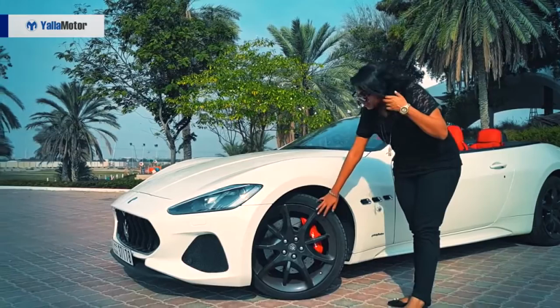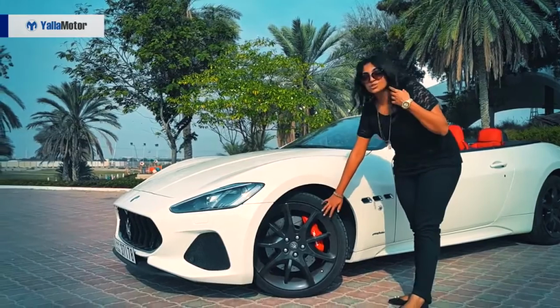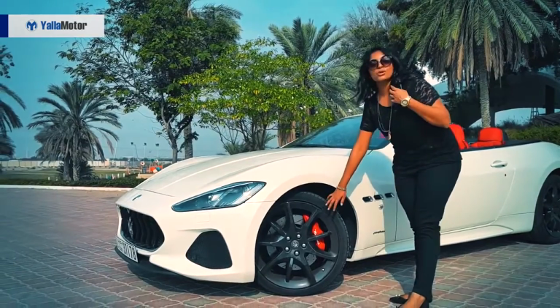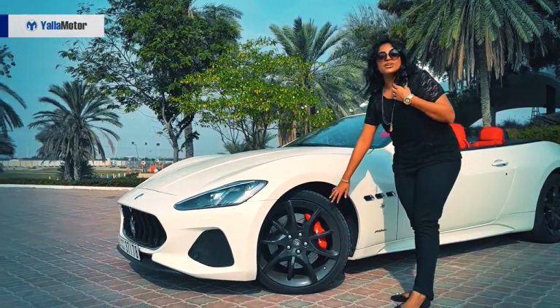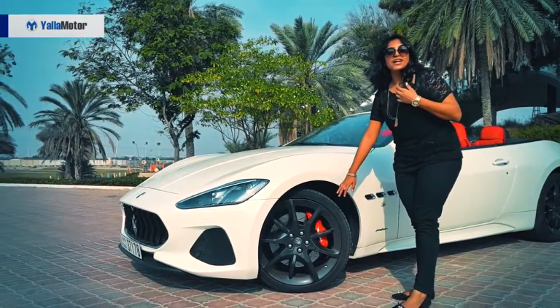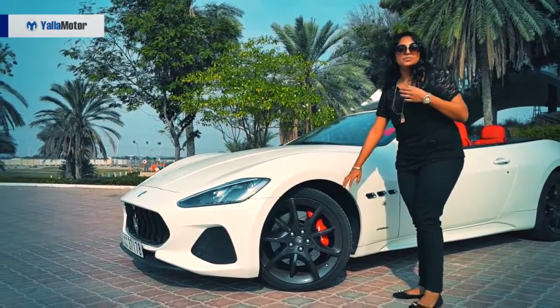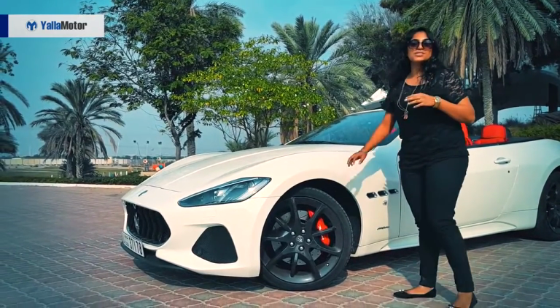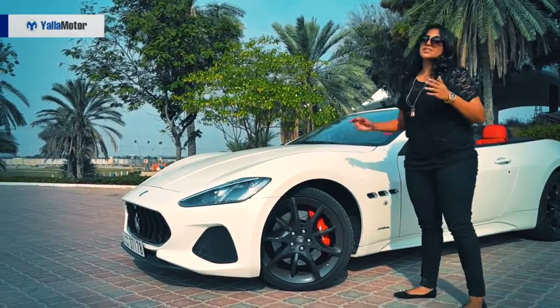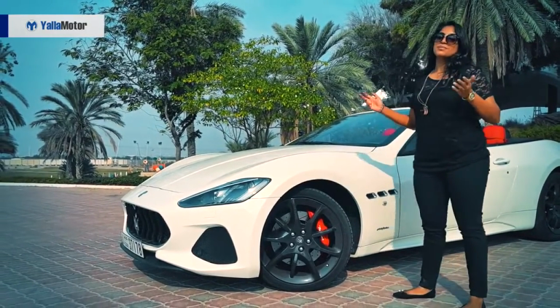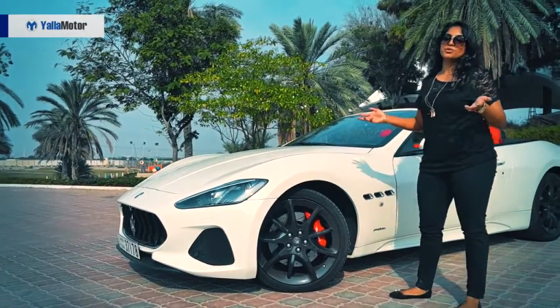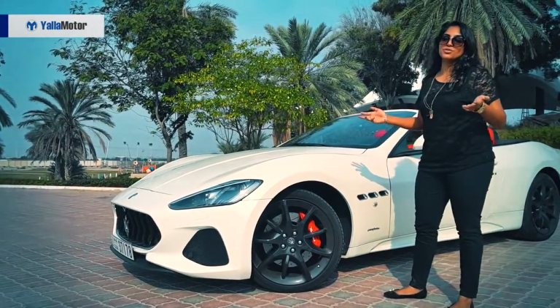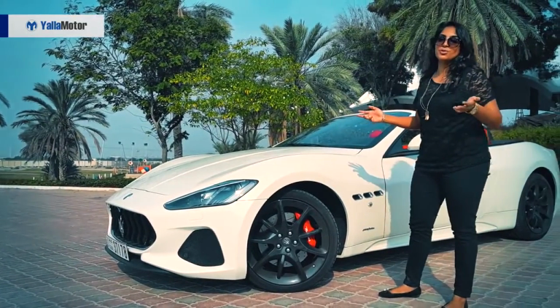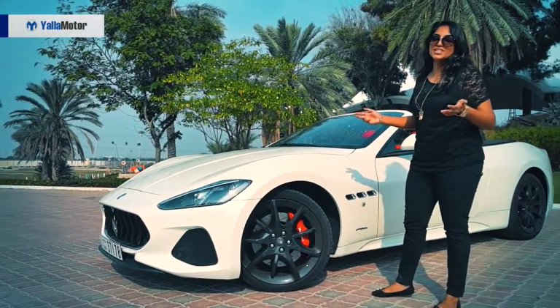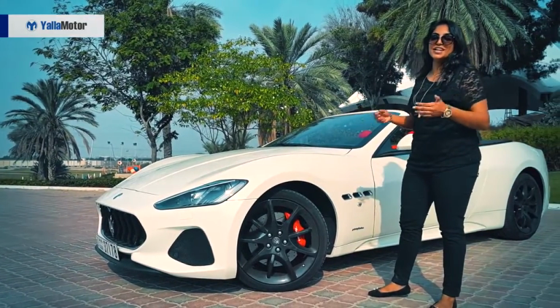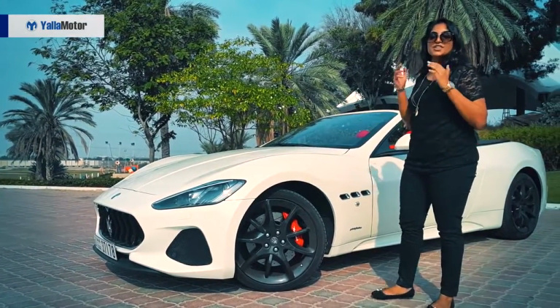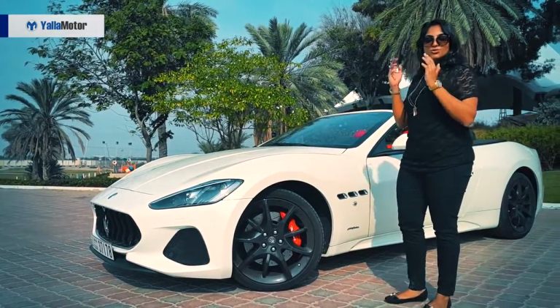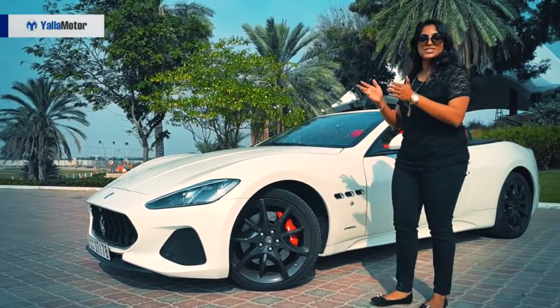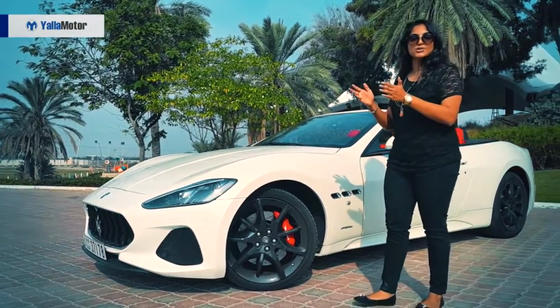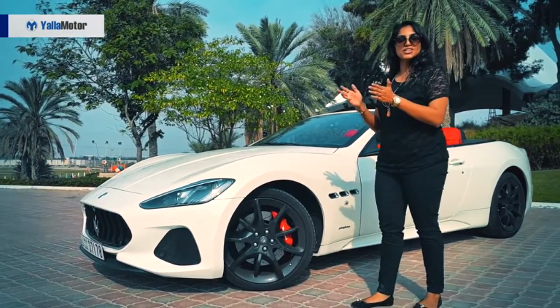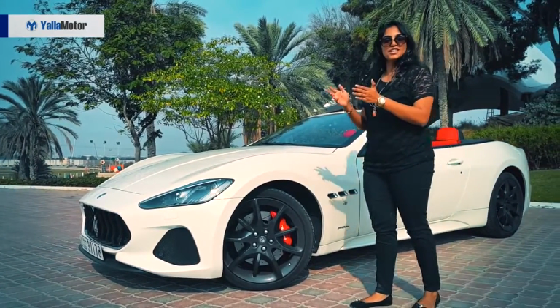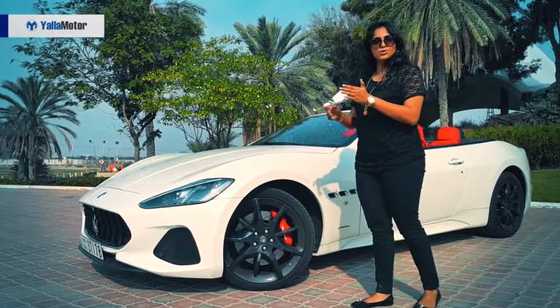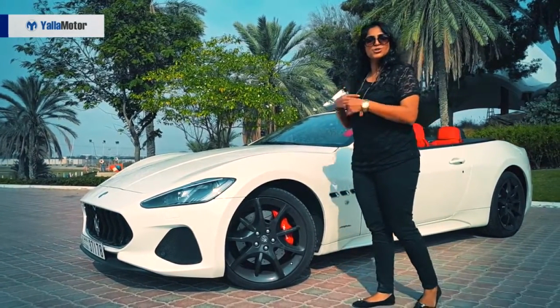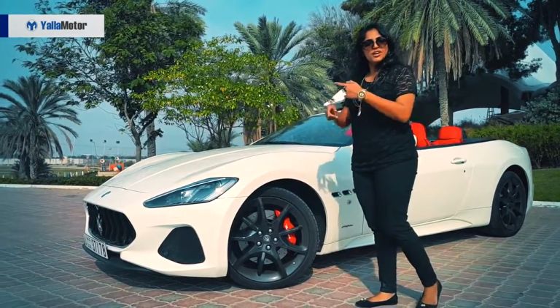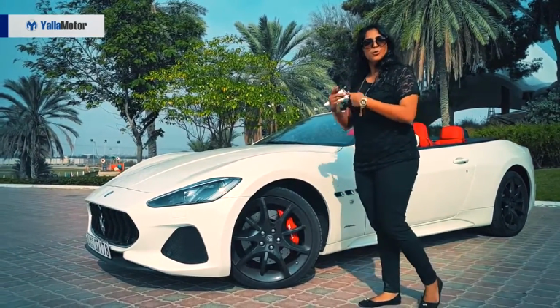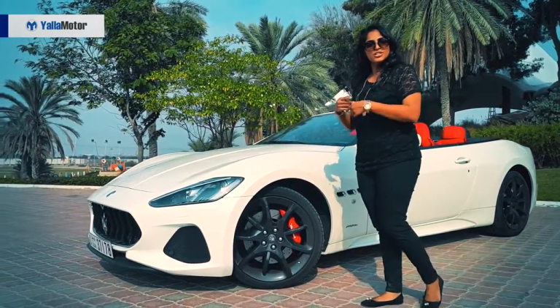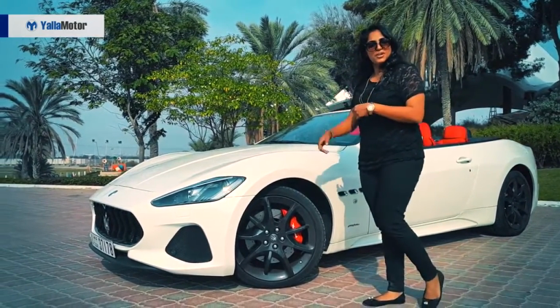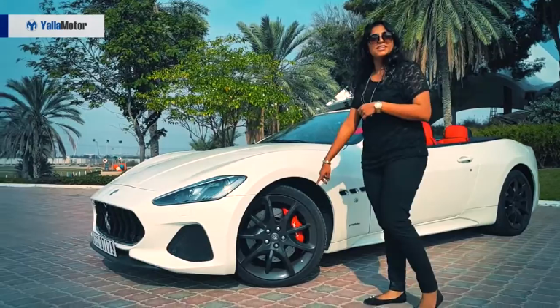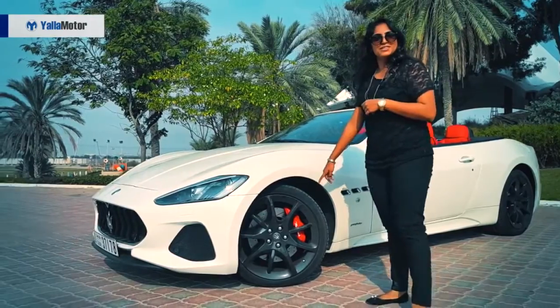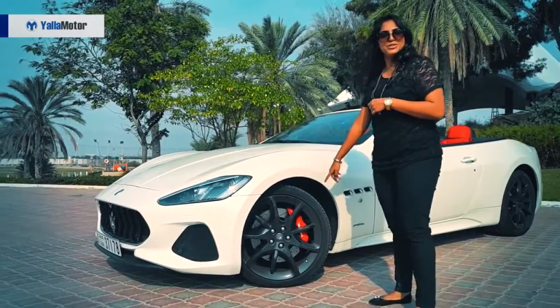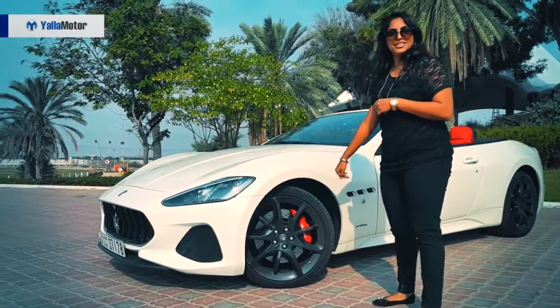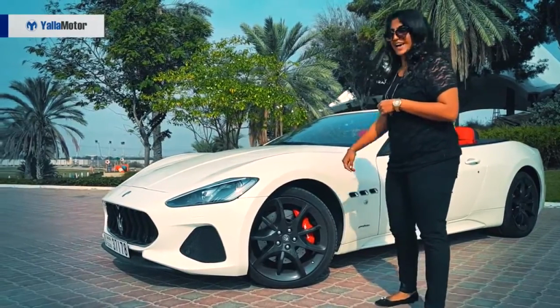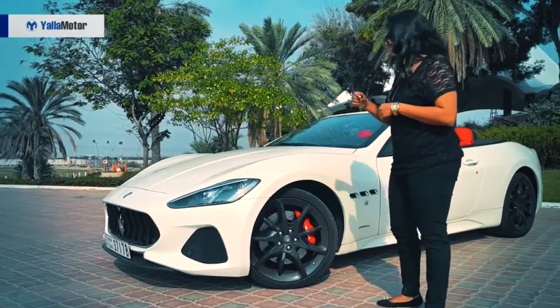These red brake calipers — beautiful. Once again, thundering down Sheikh Zayed Road. What's spinning? You see that.